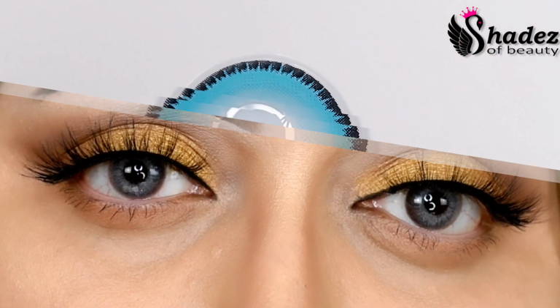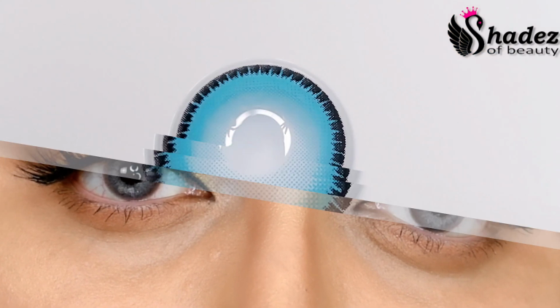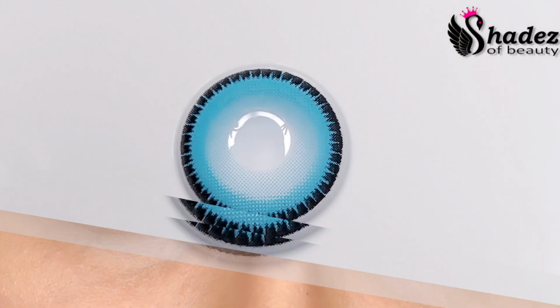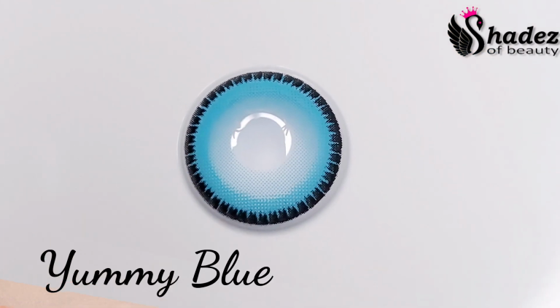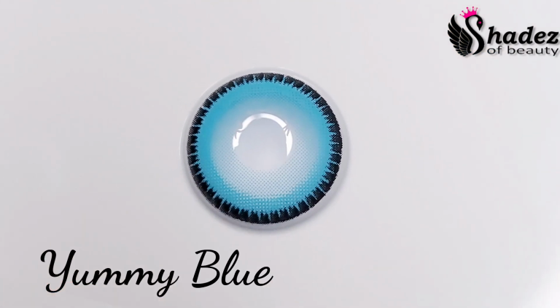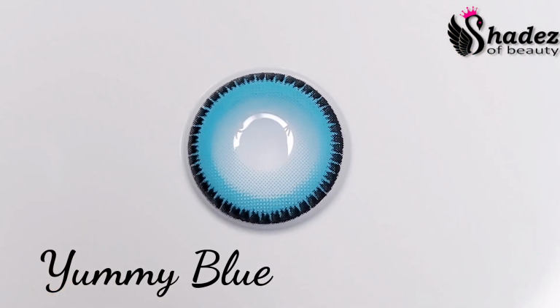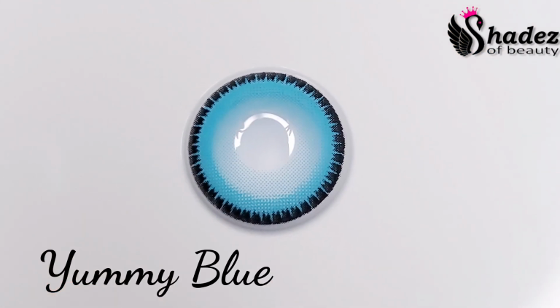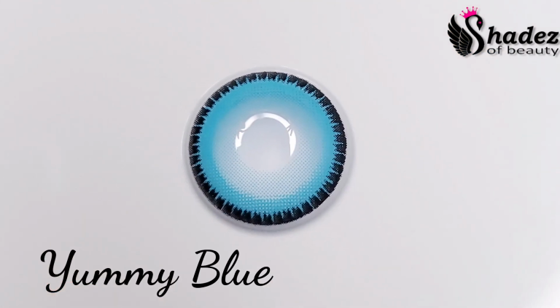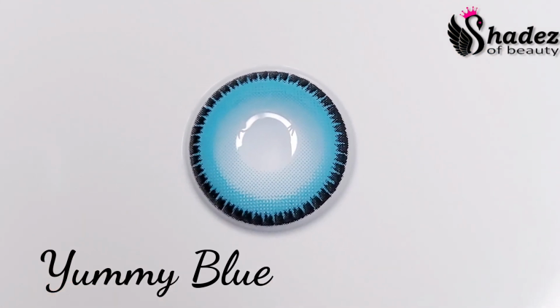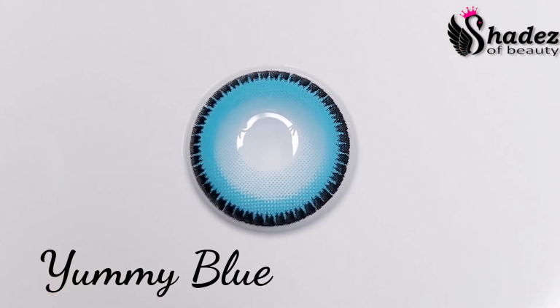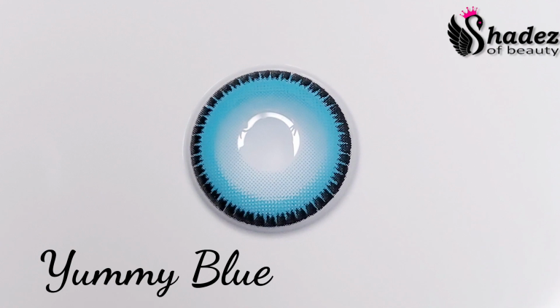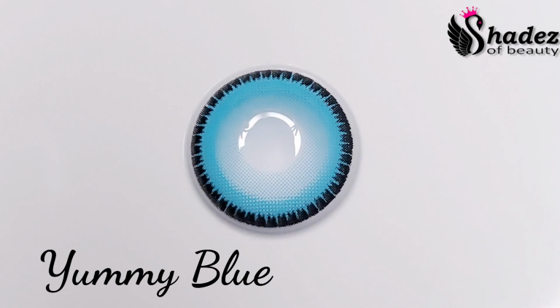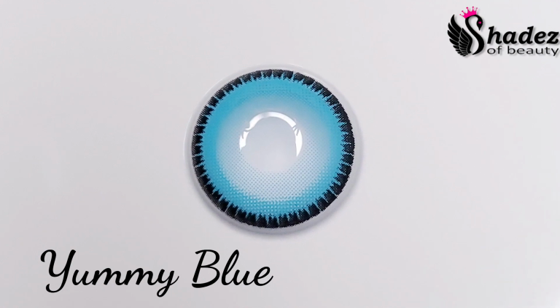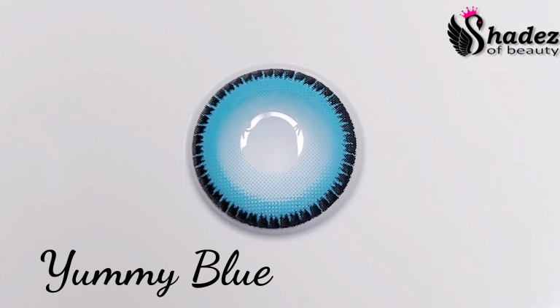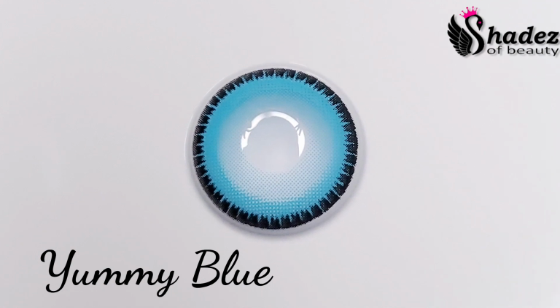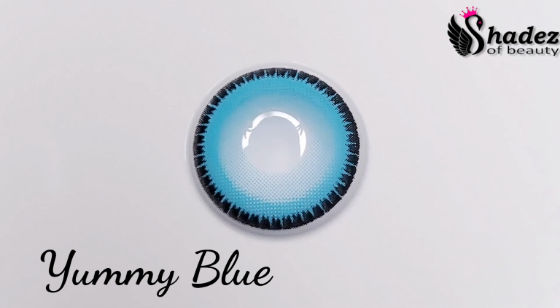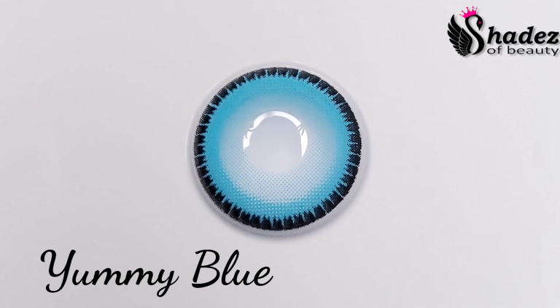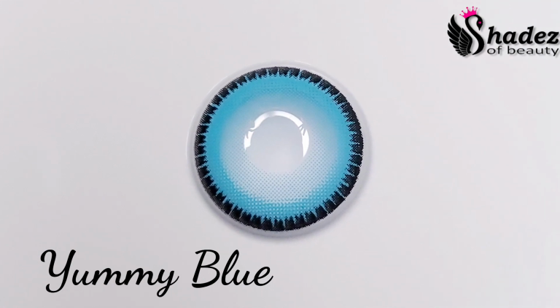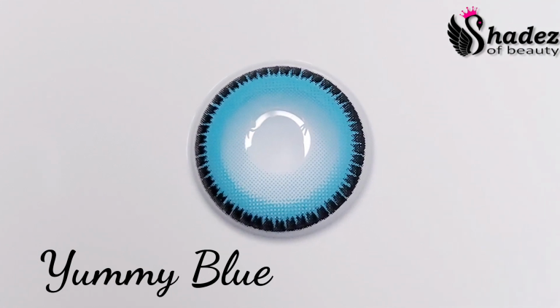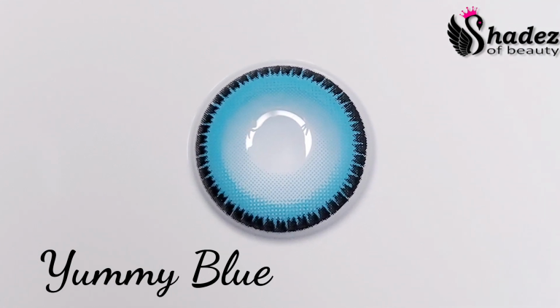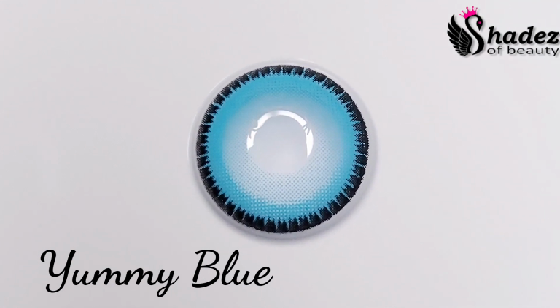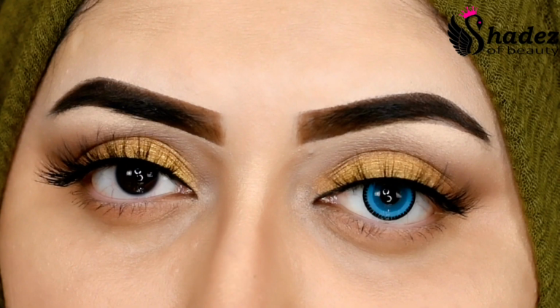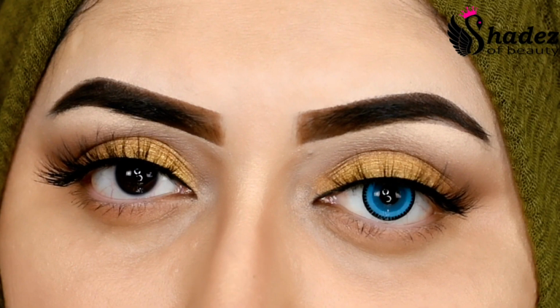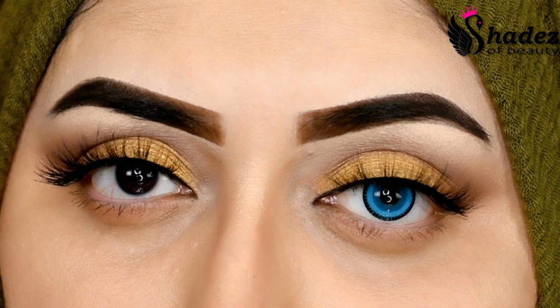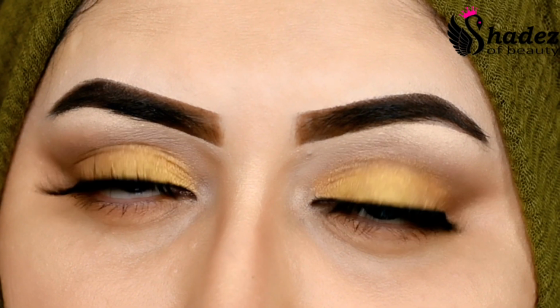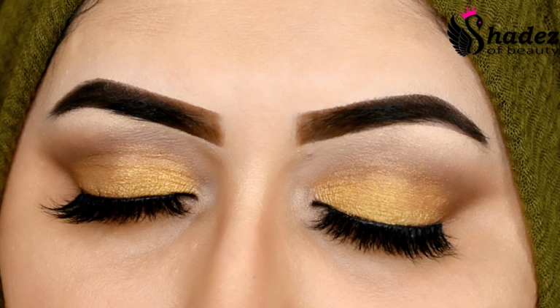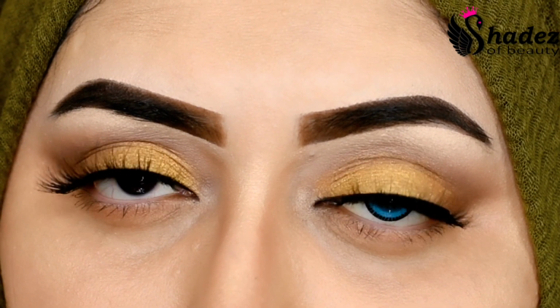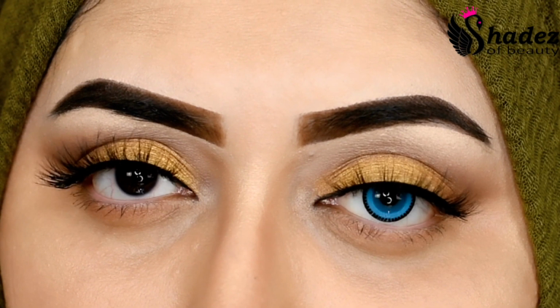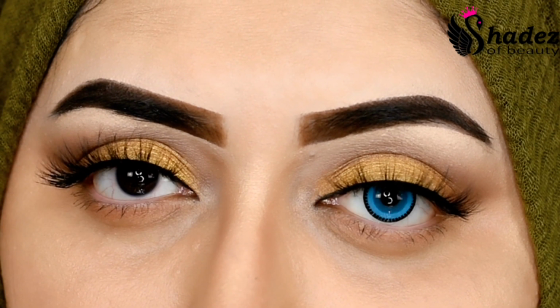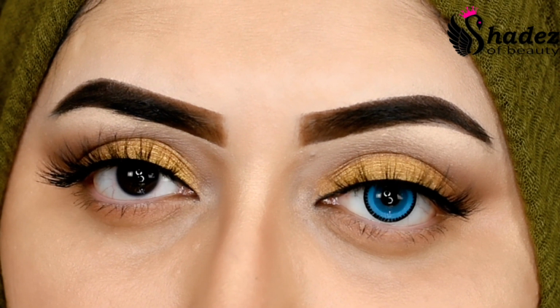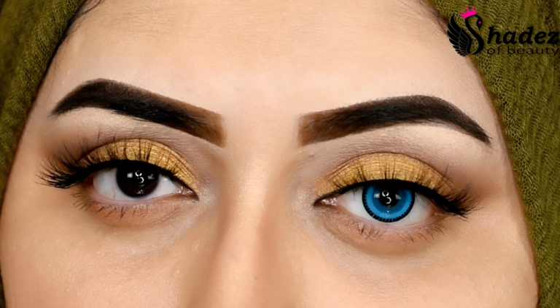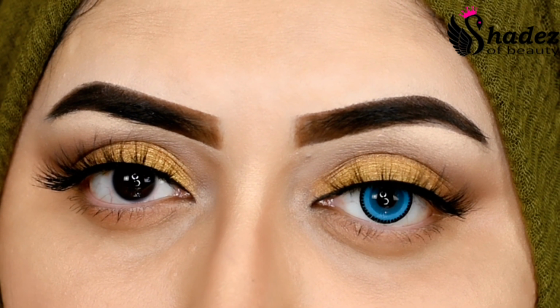The third one I'm going to try is Yummy Blue — it's a bright blue color.